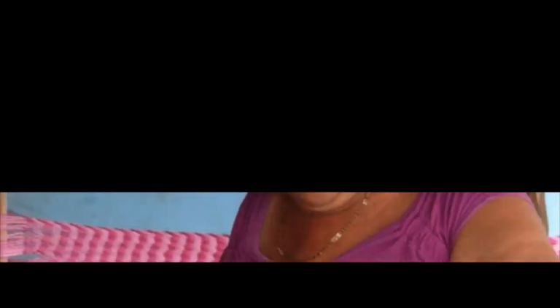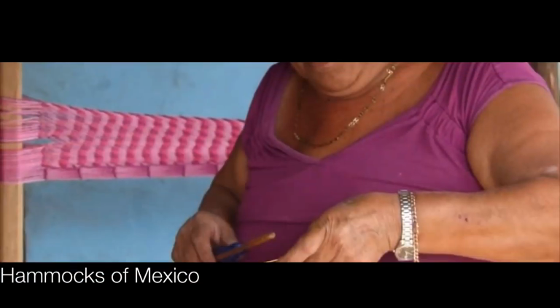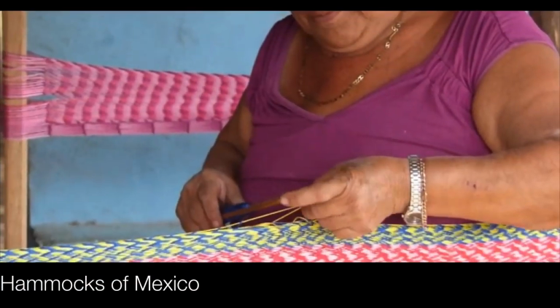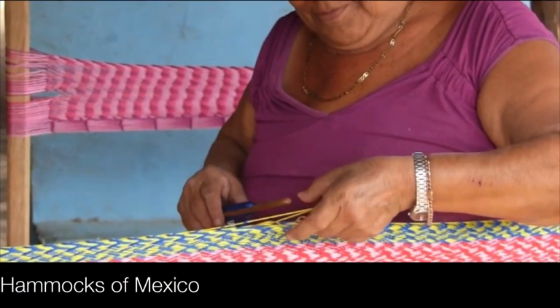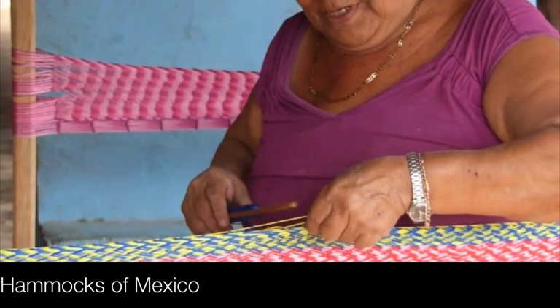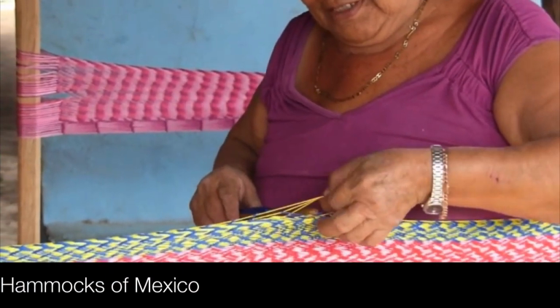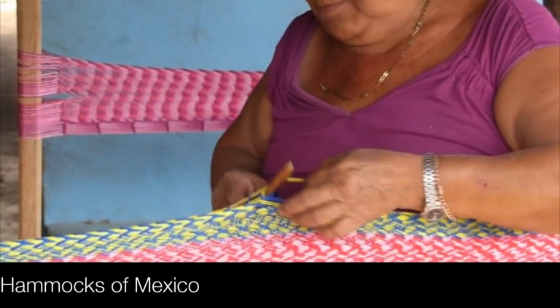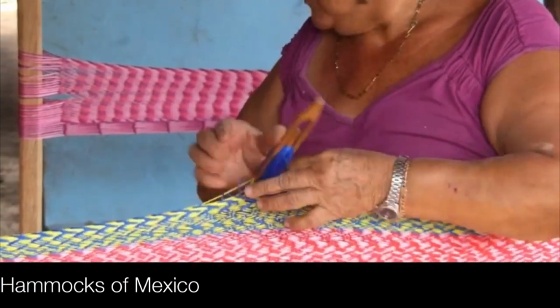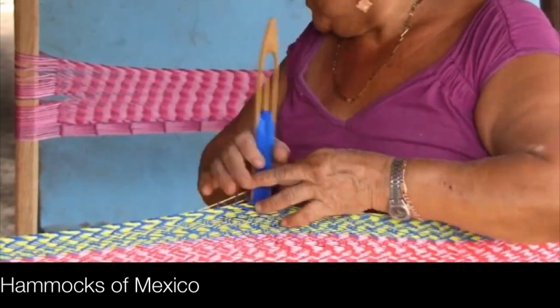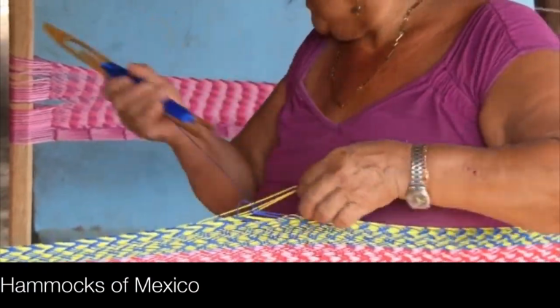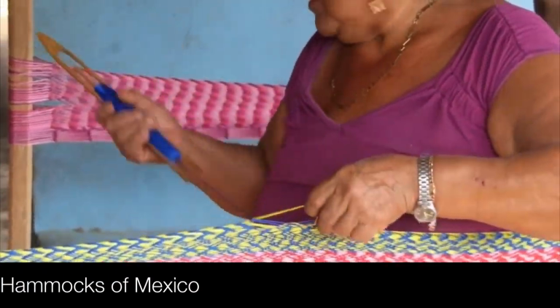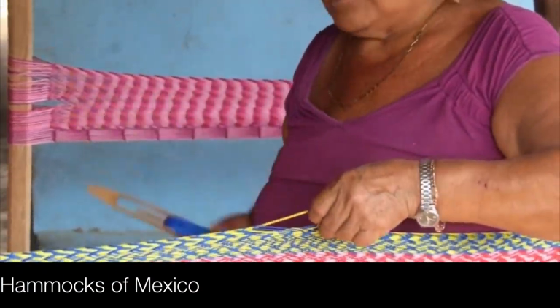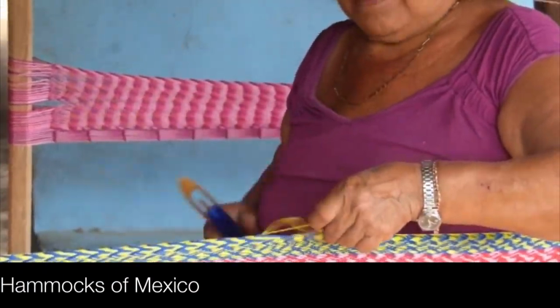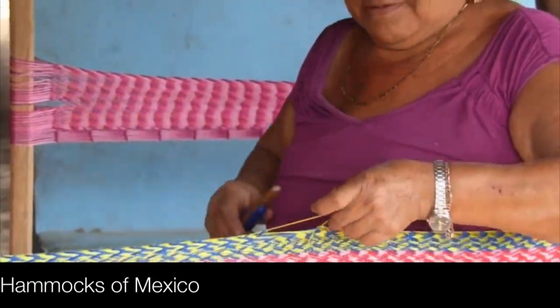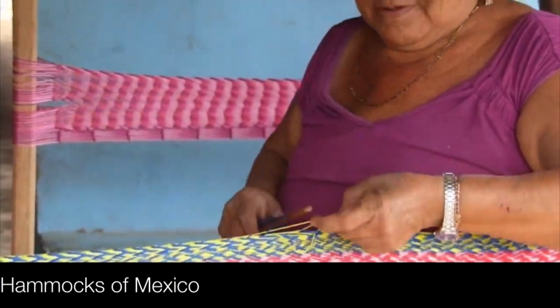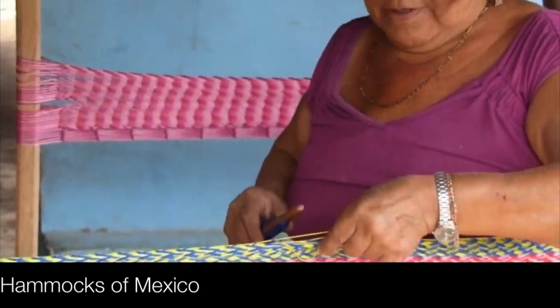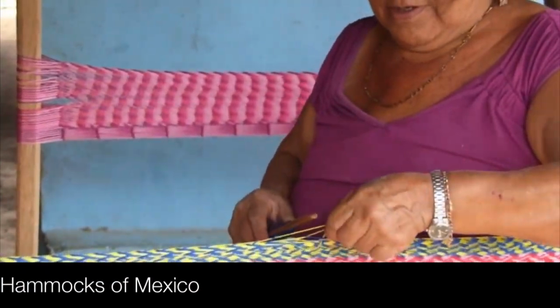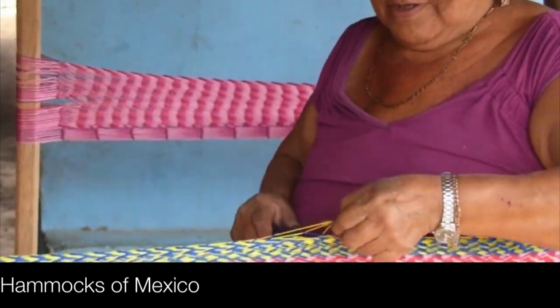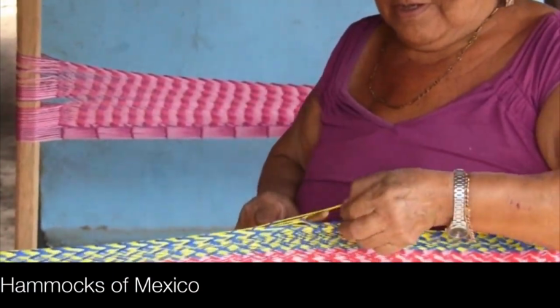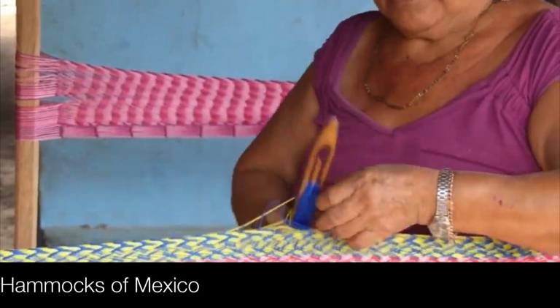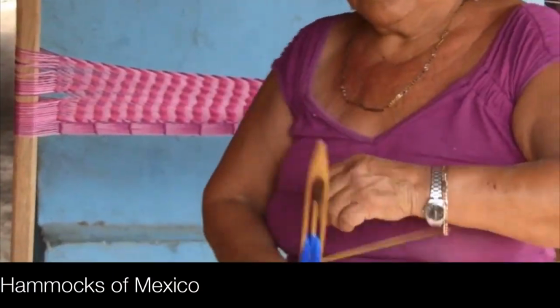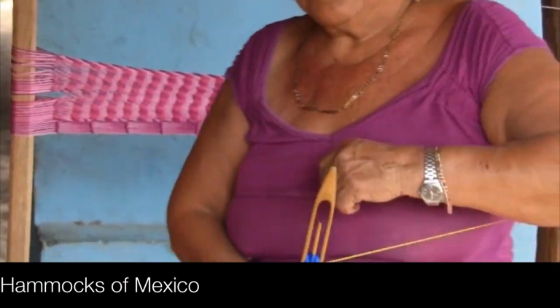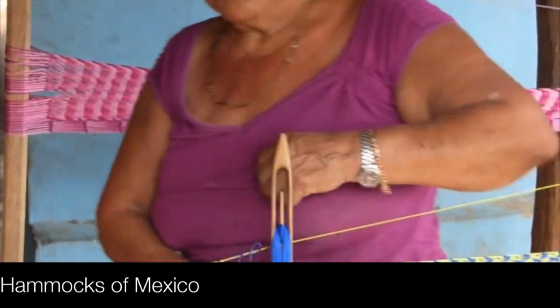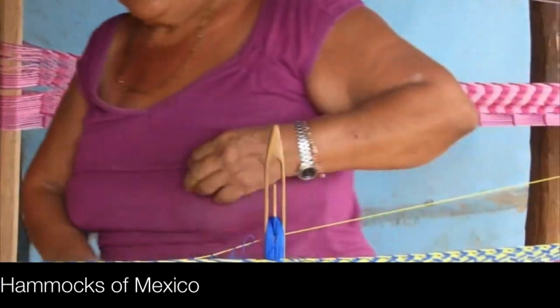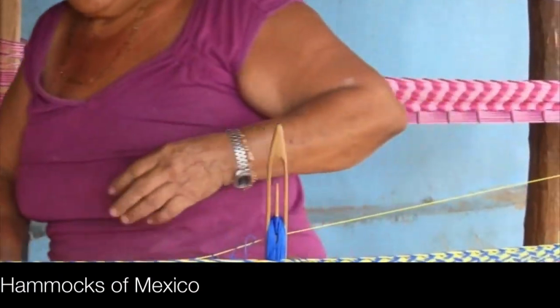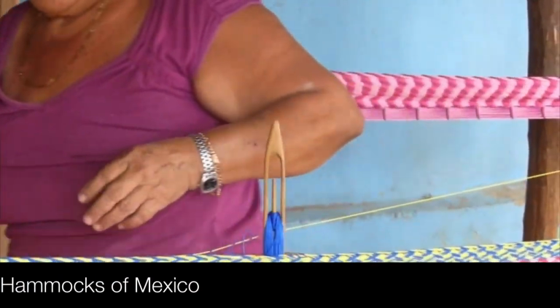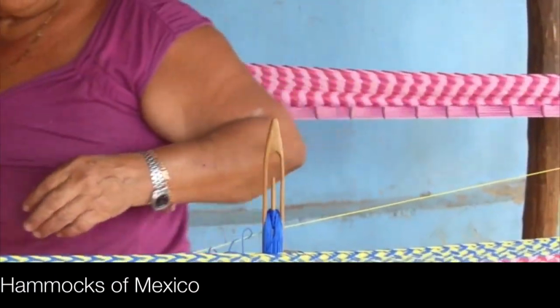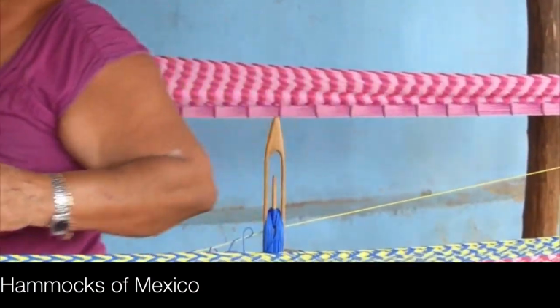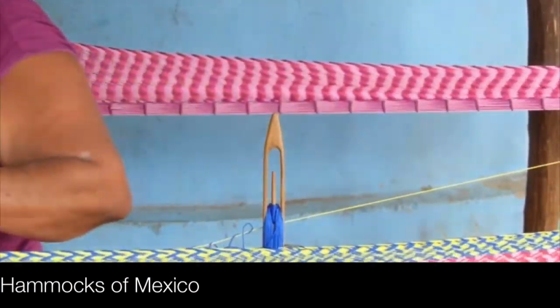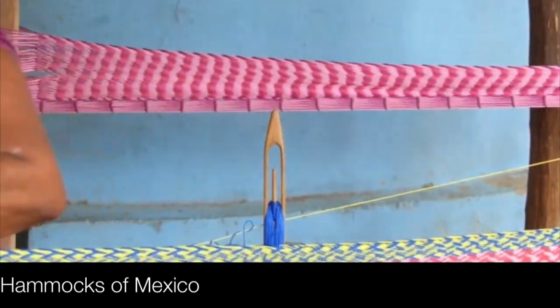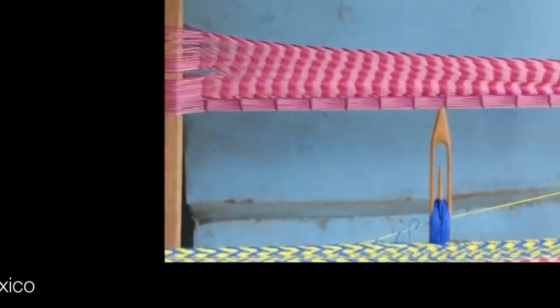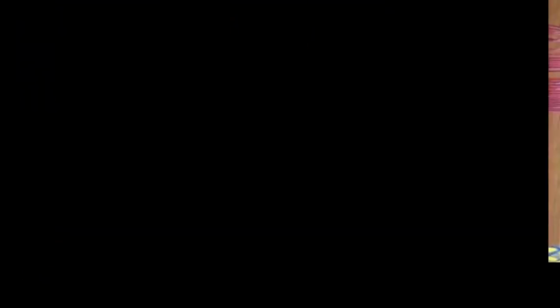What fabric are you using? I said a little. What fabric? I don't think it's too small.